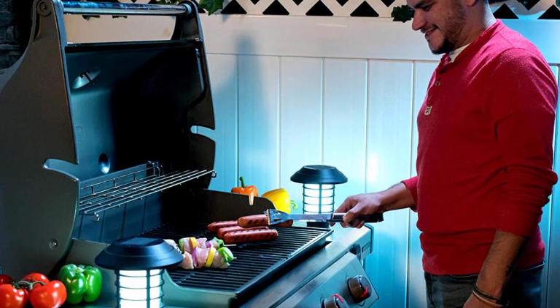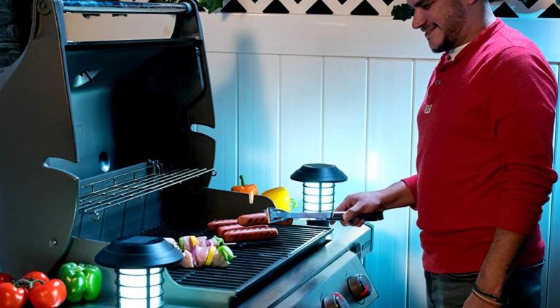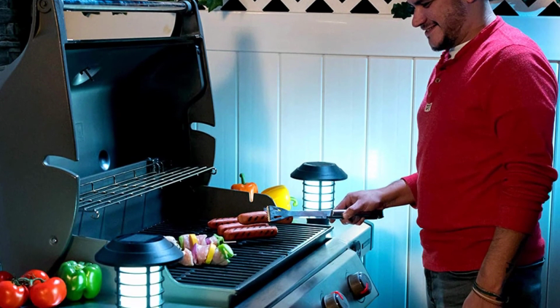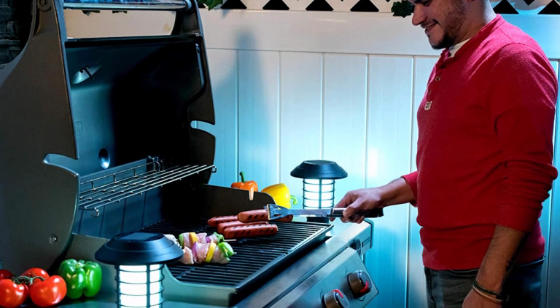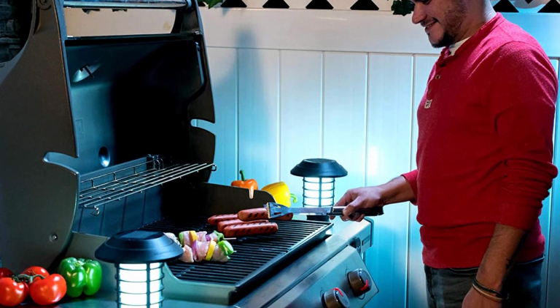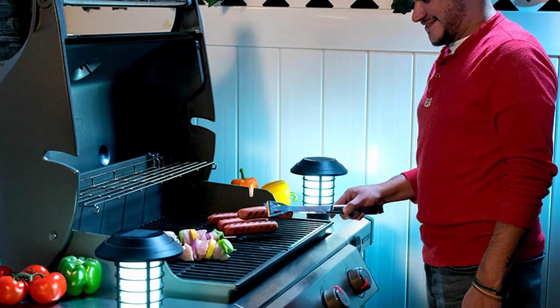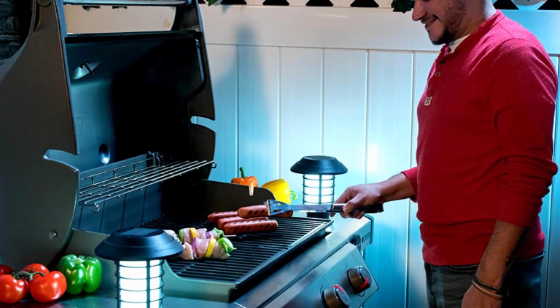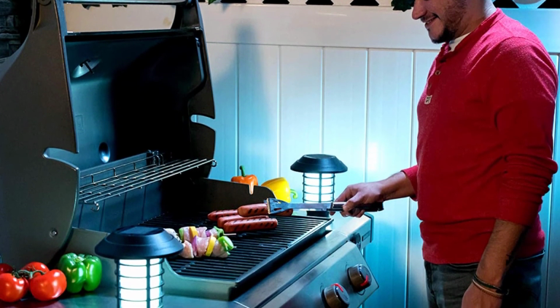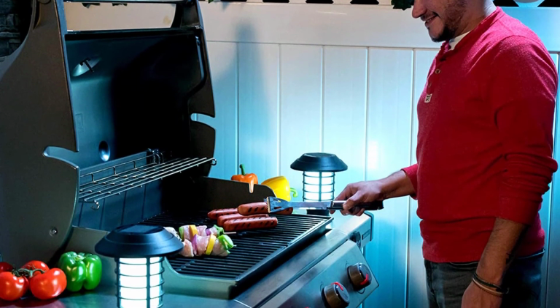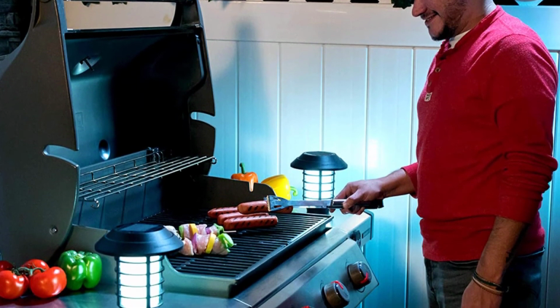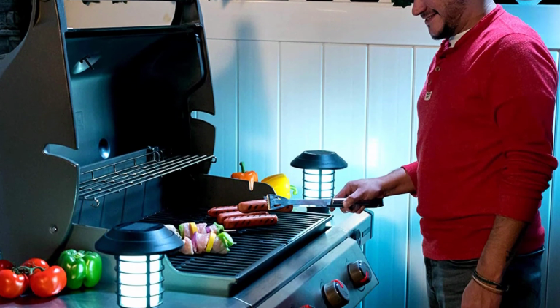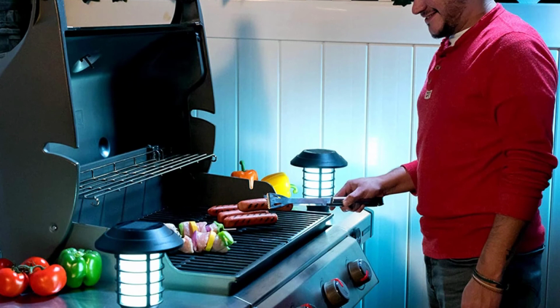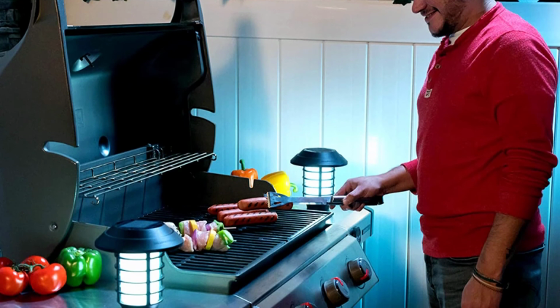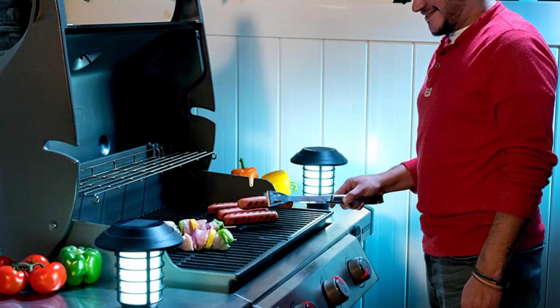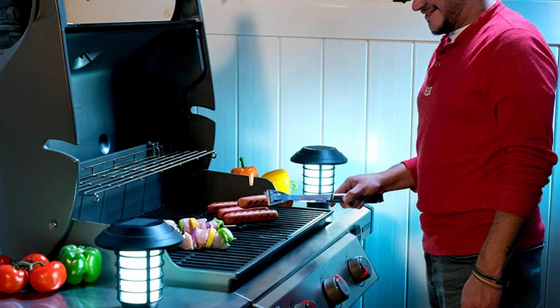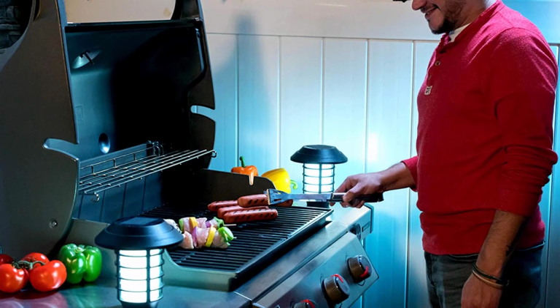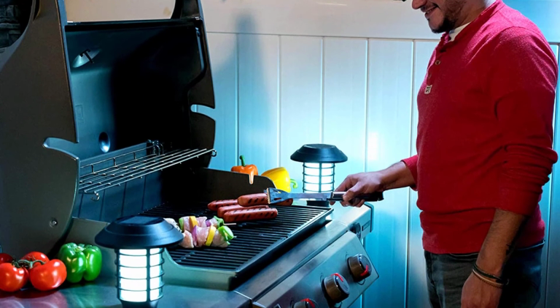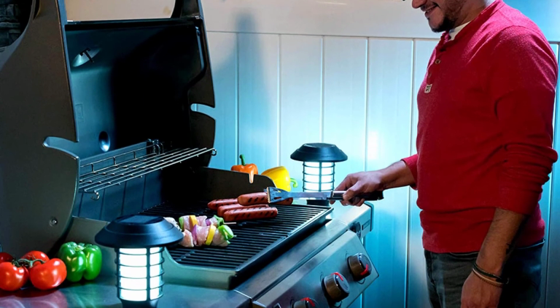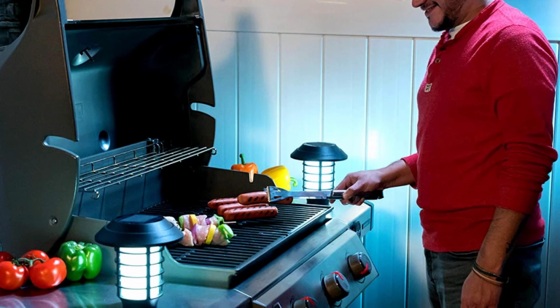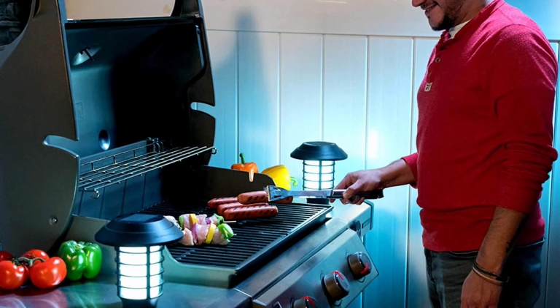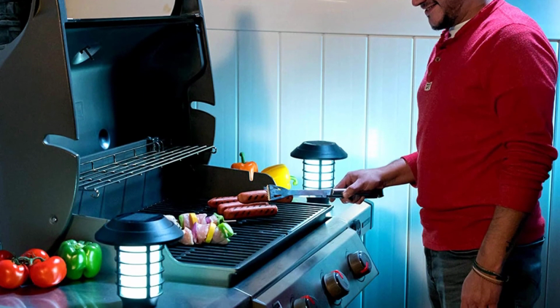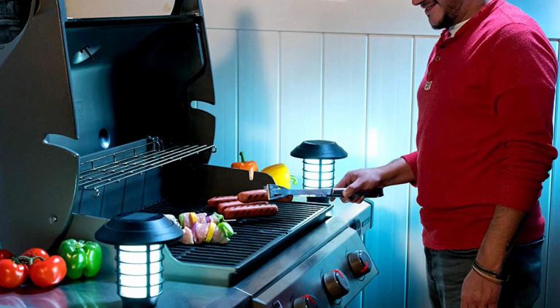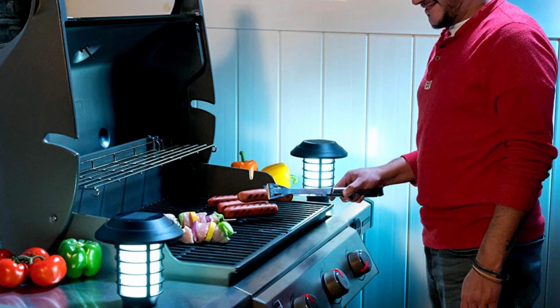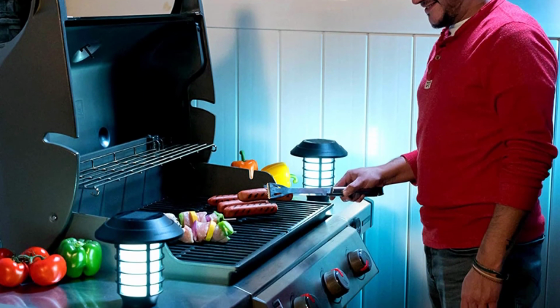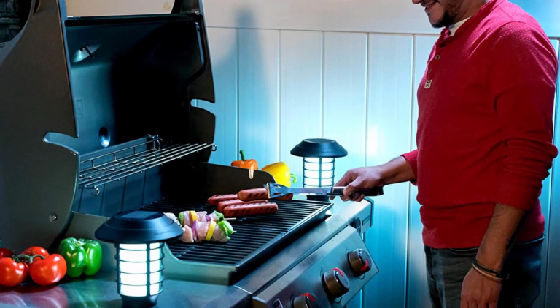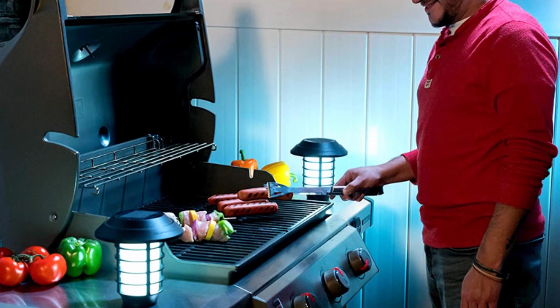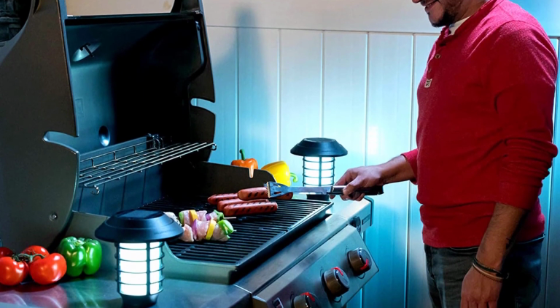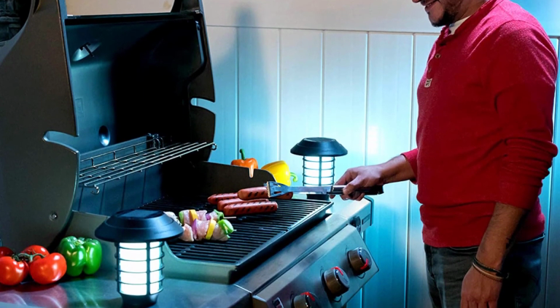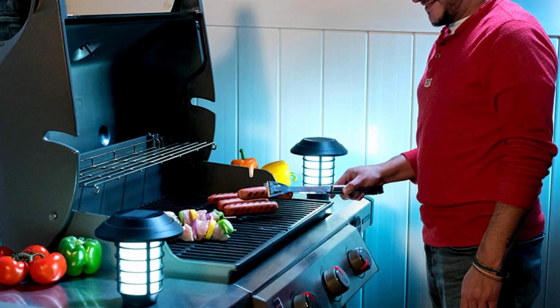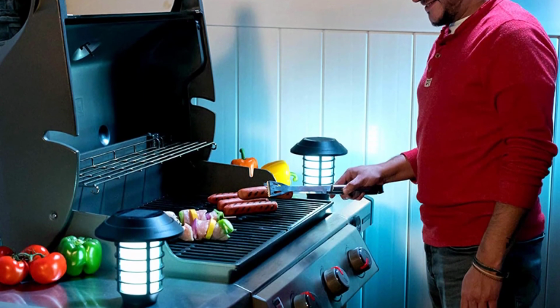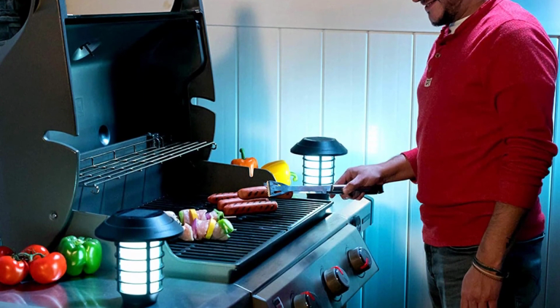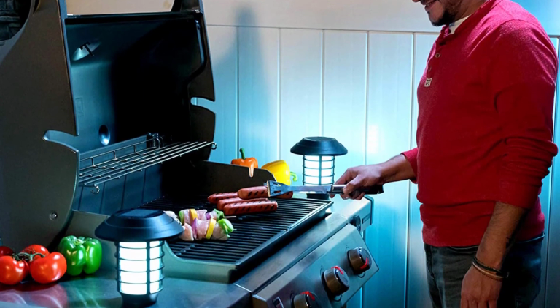Now it's your turn — let us know in the comment box below if this video helps you to find the best outdoor solar light for your needs.